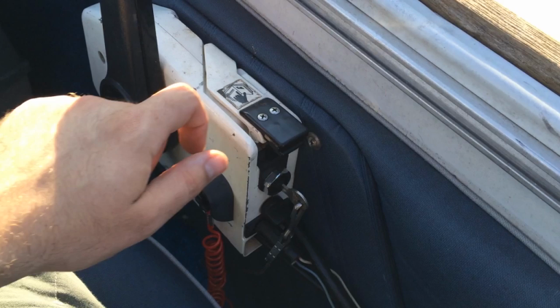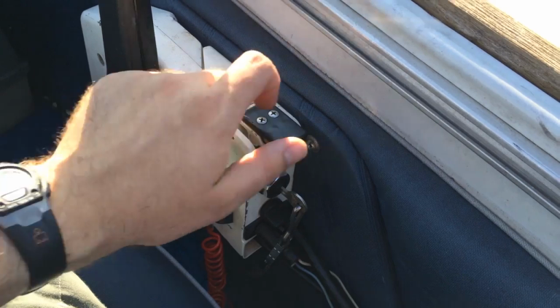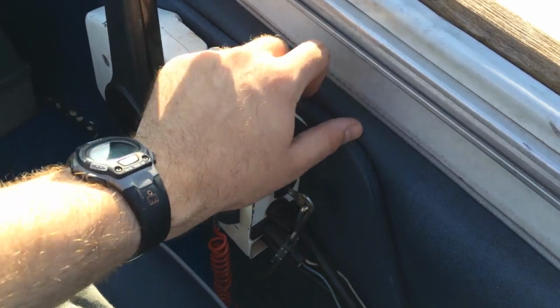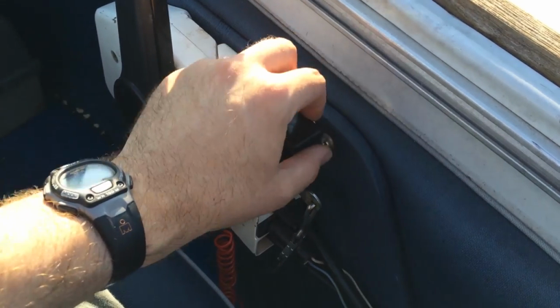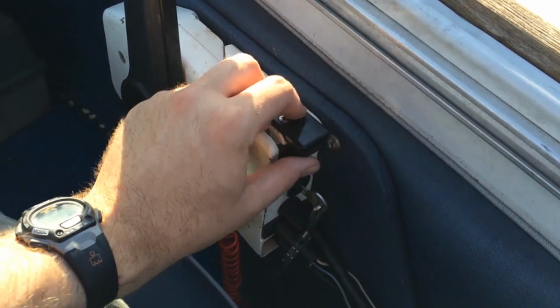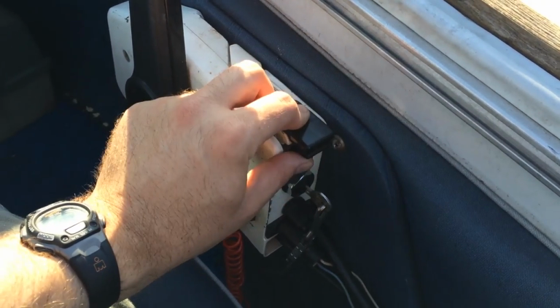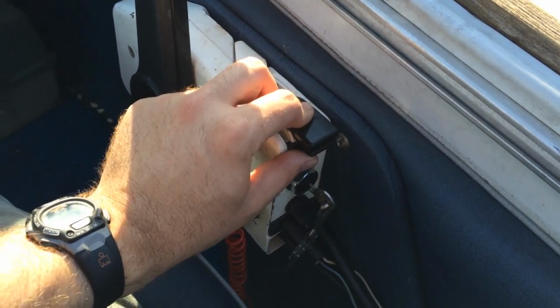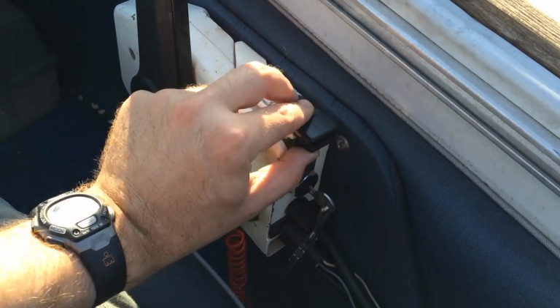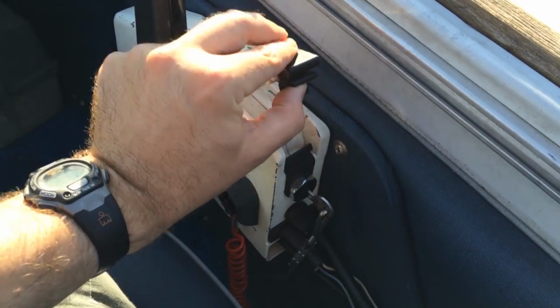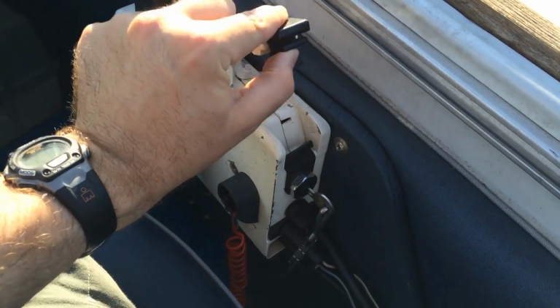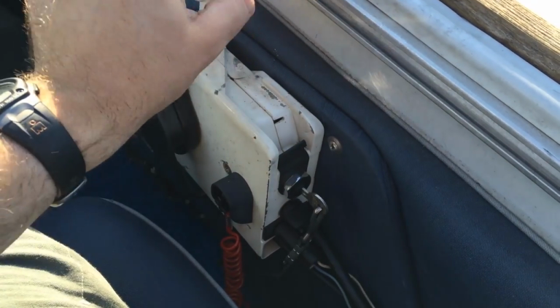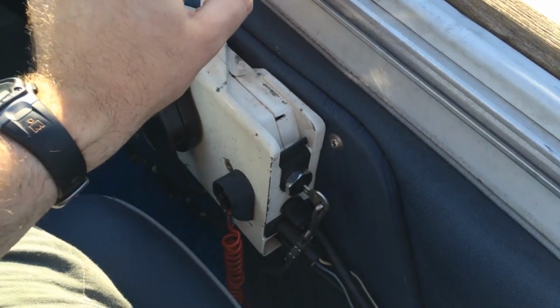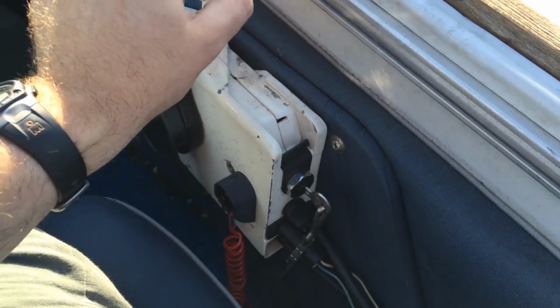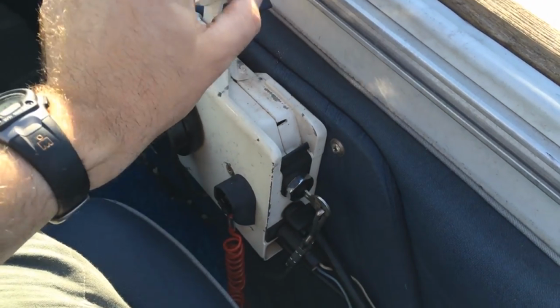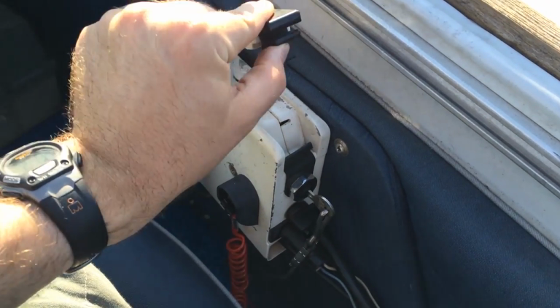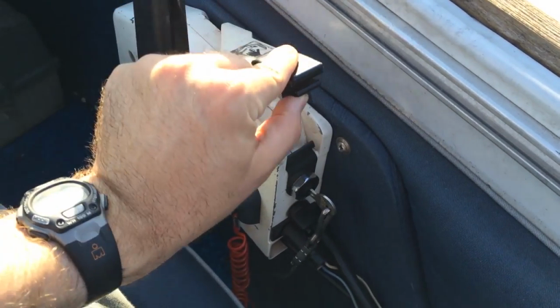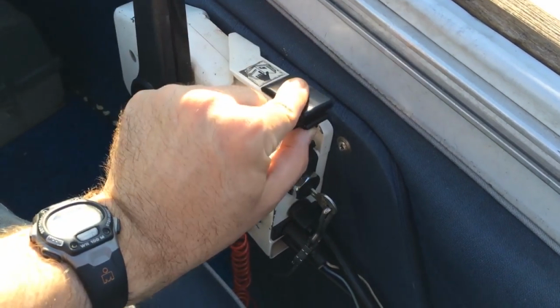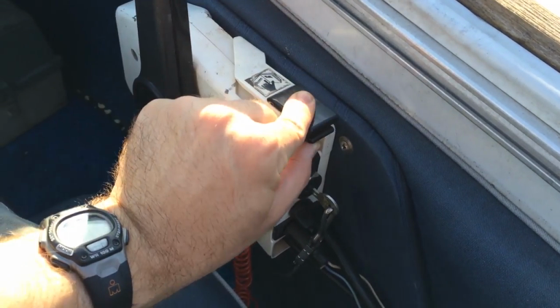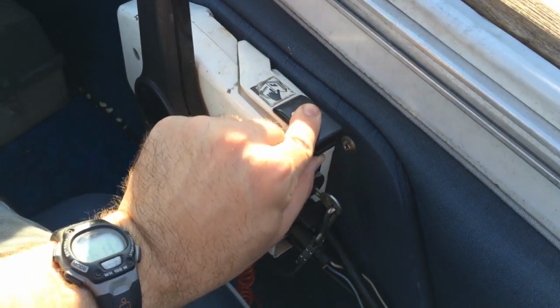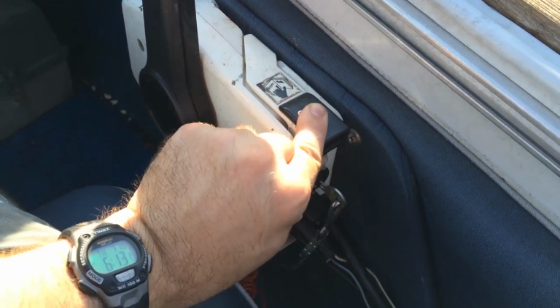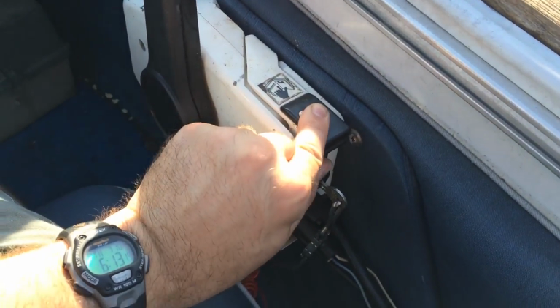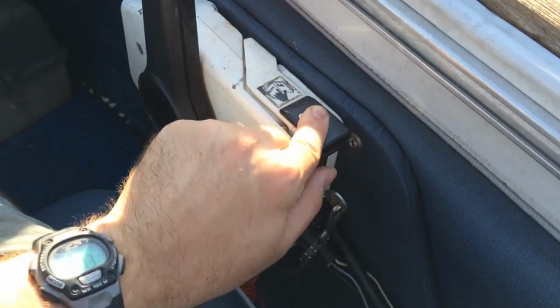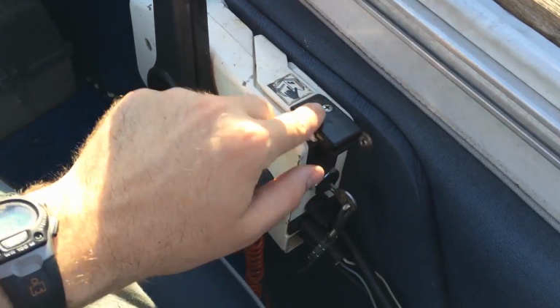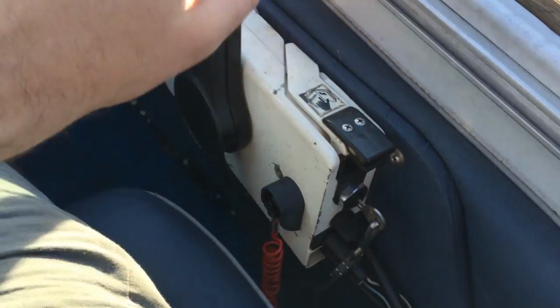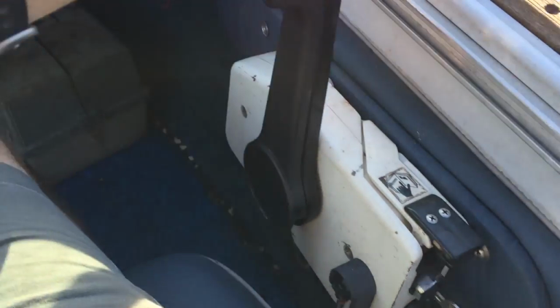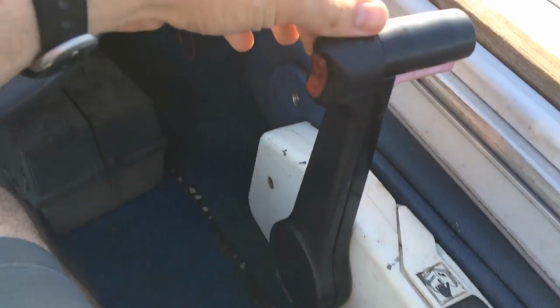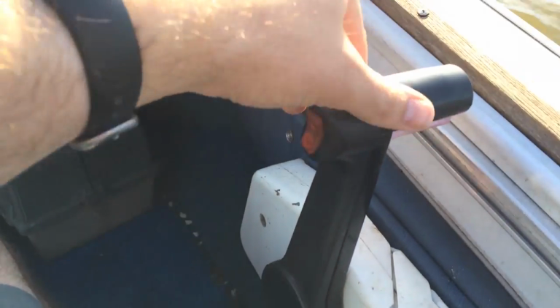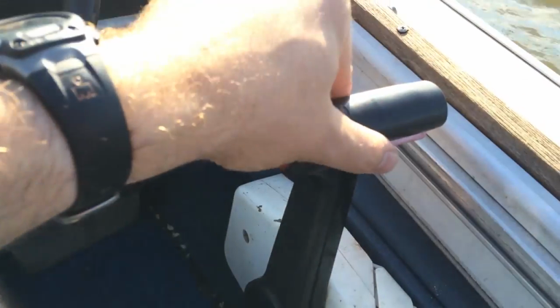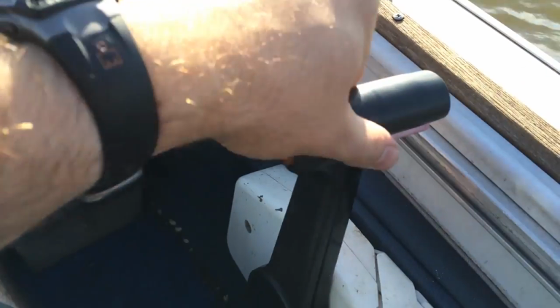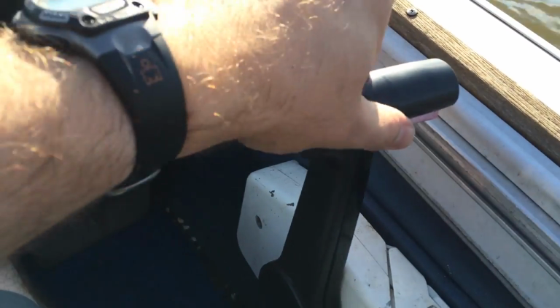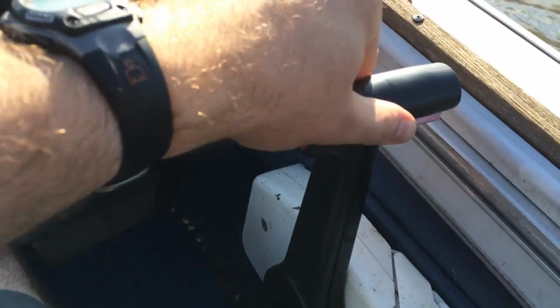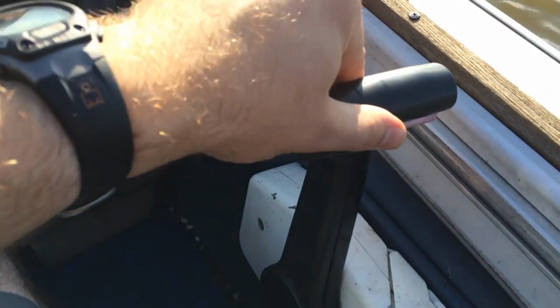The lever on top of the engine control unit controls the RPM in neutral, so basically you raise it to give it gas or lower it to reduce it to idle.